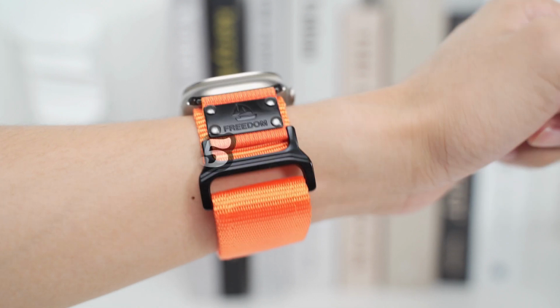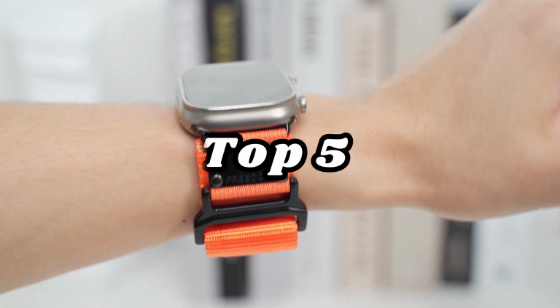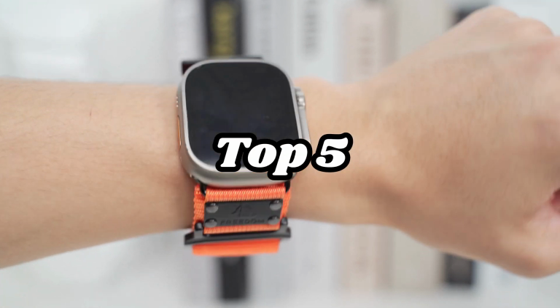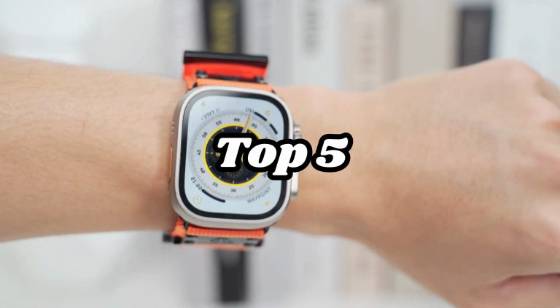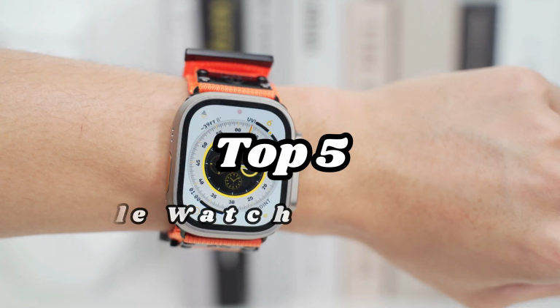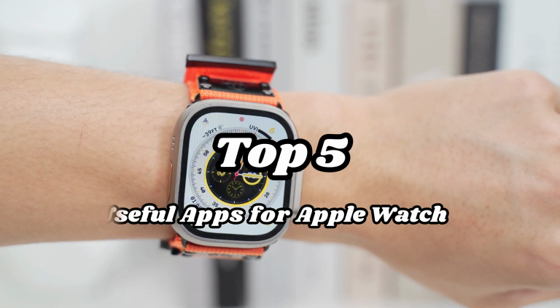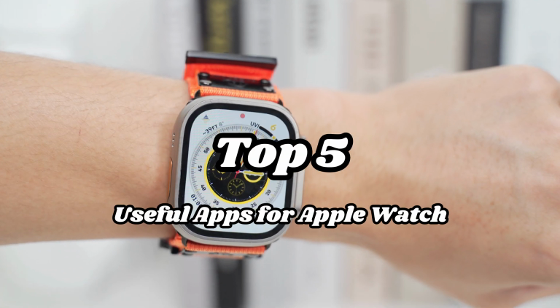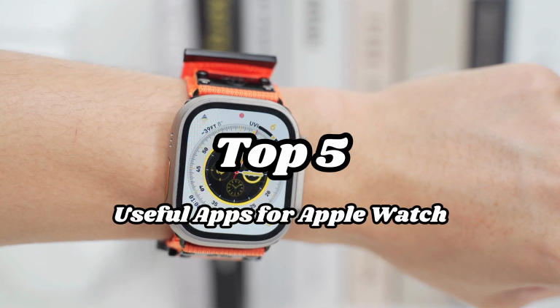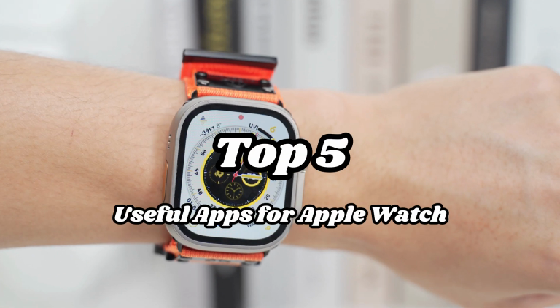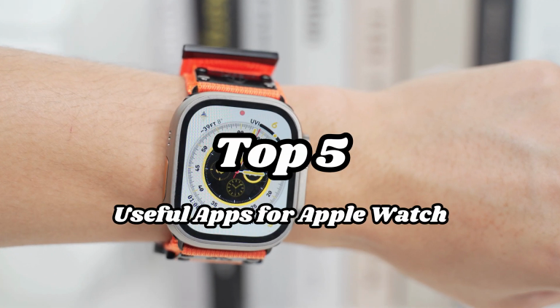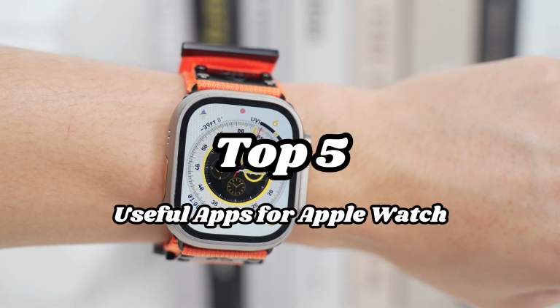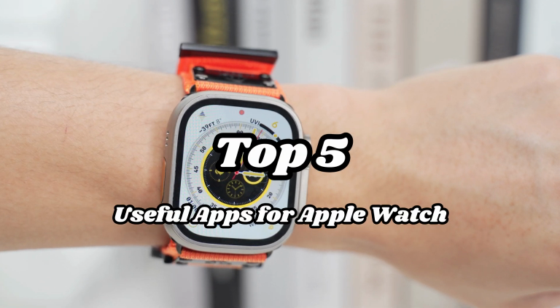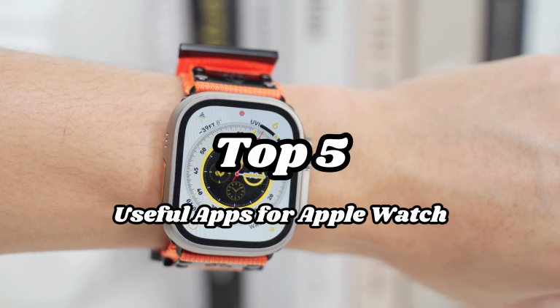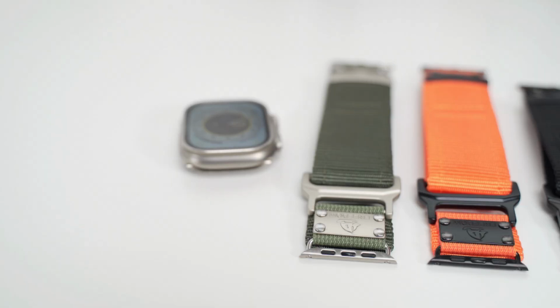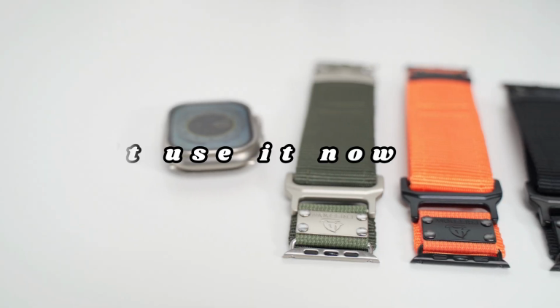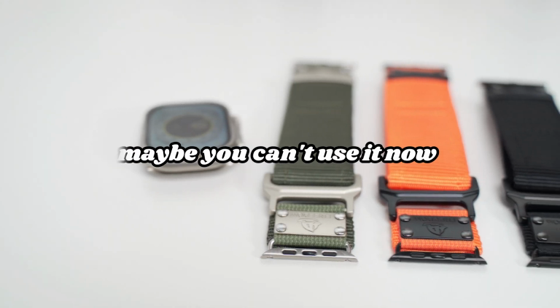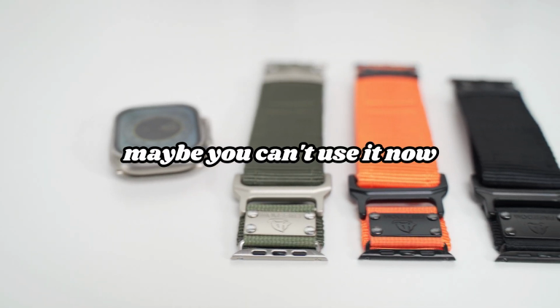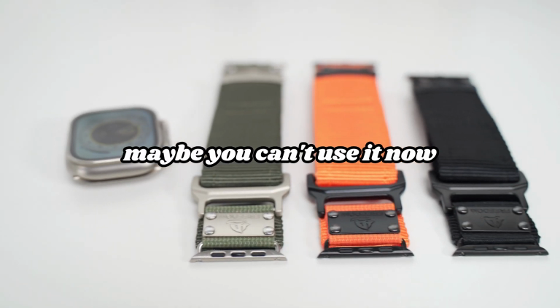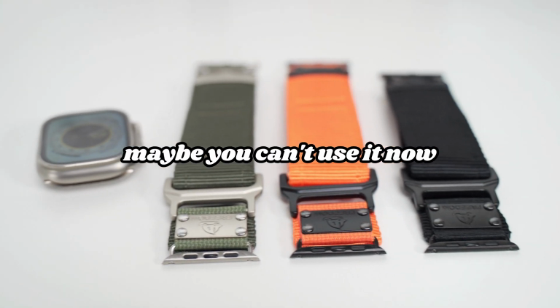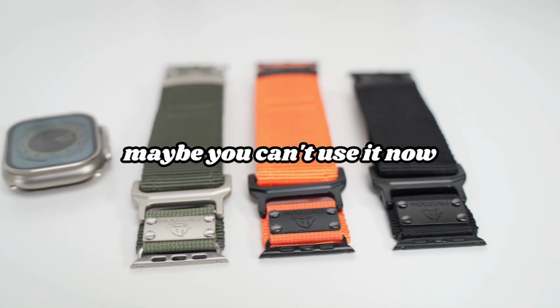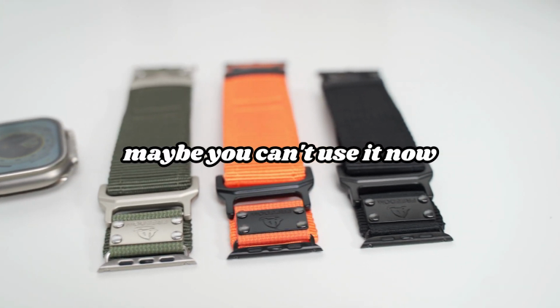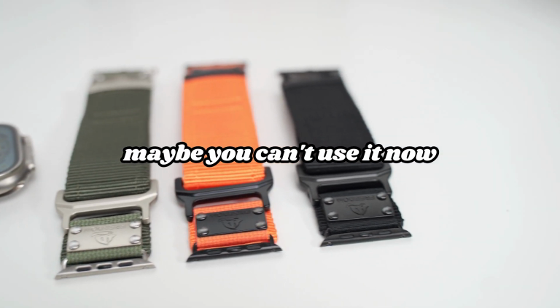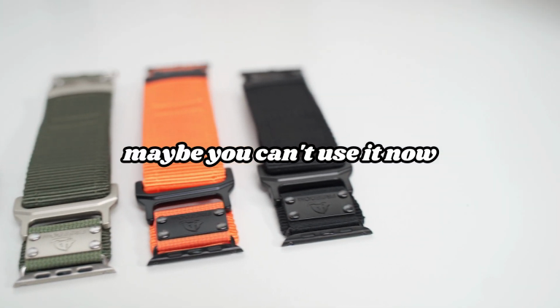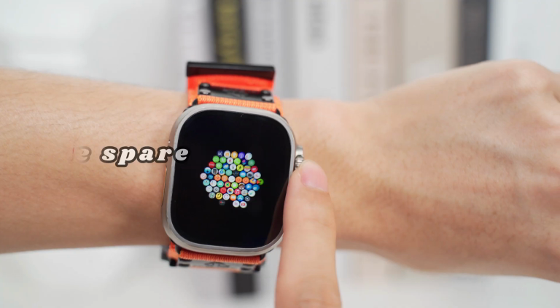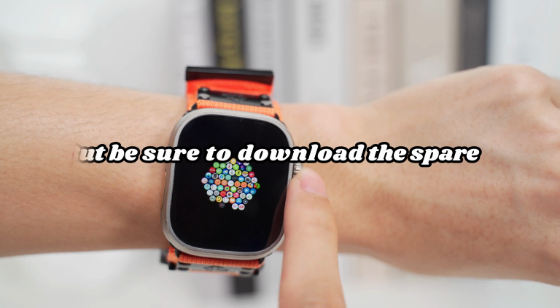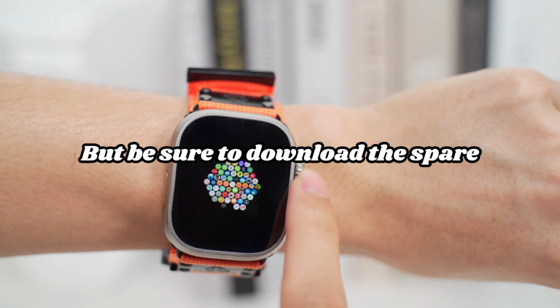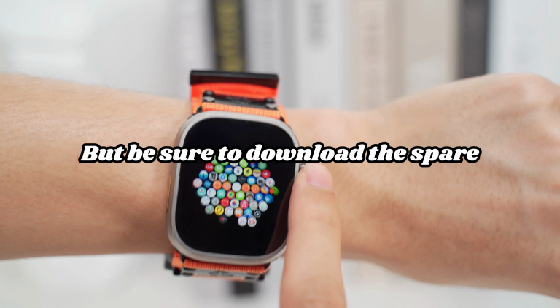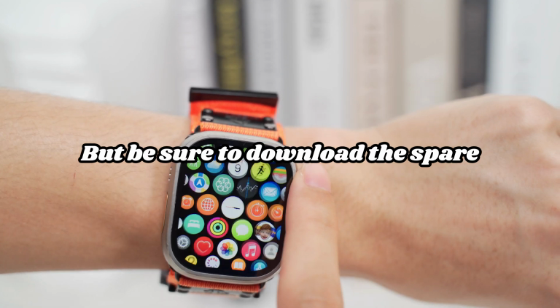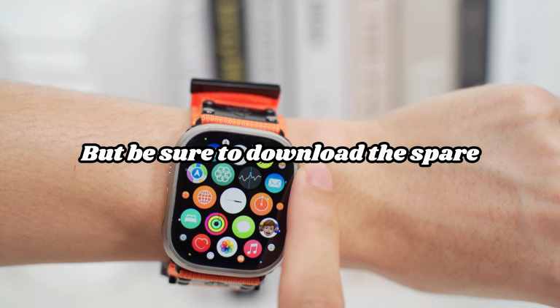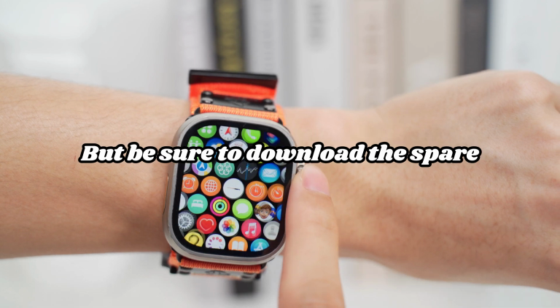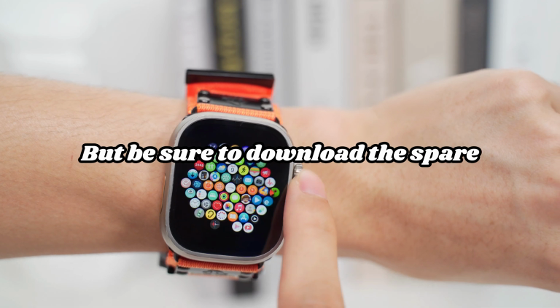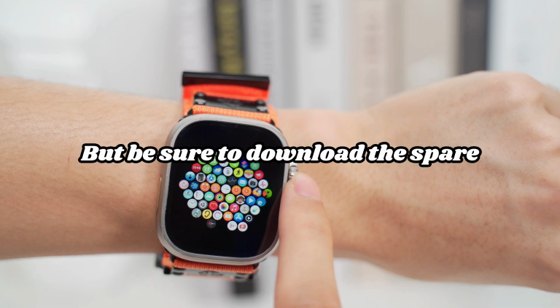Top 5 useful apps for Apple Watch. Maybe you can't use it now, but be sure to download them as a spare.